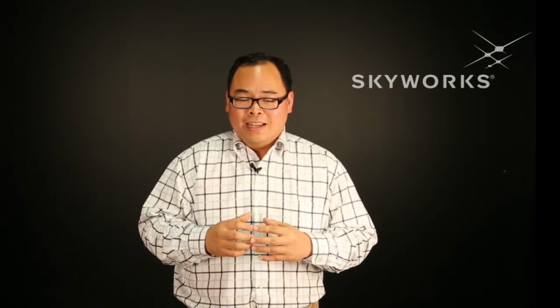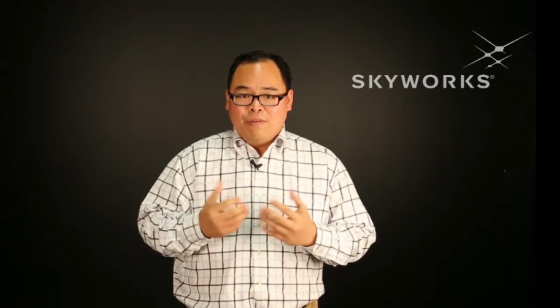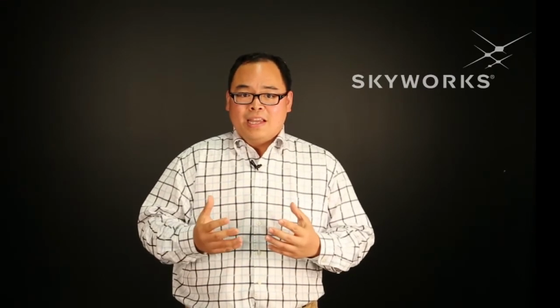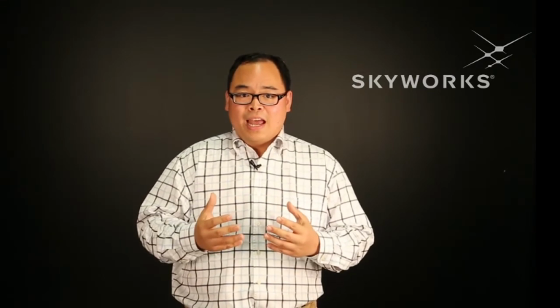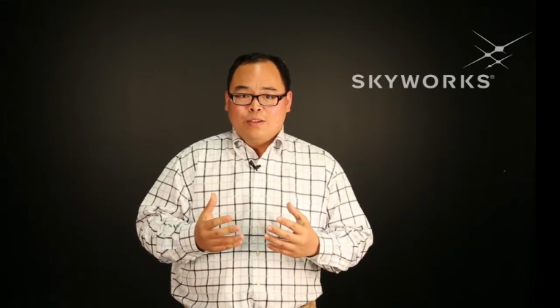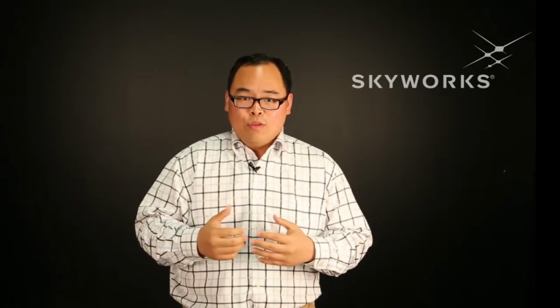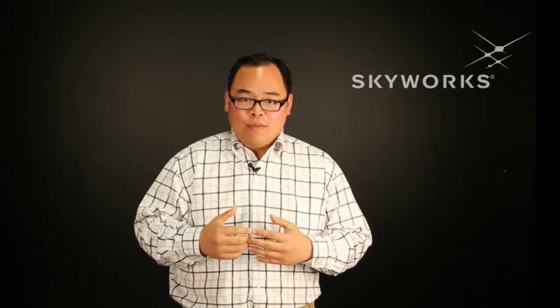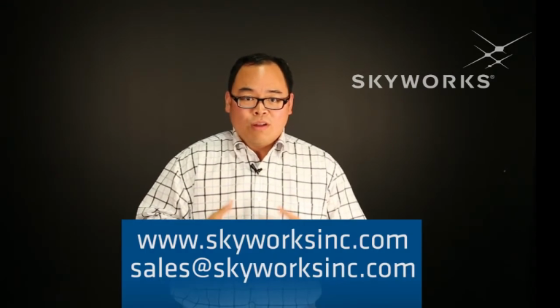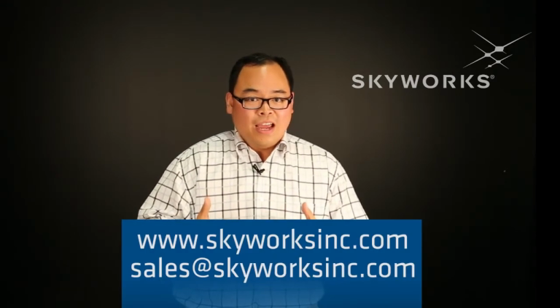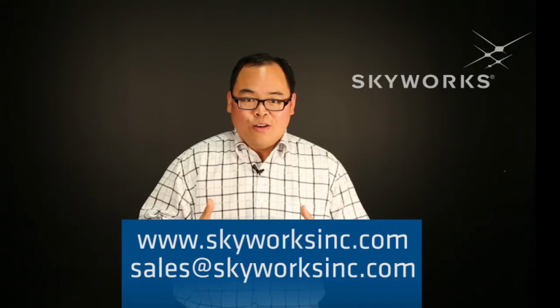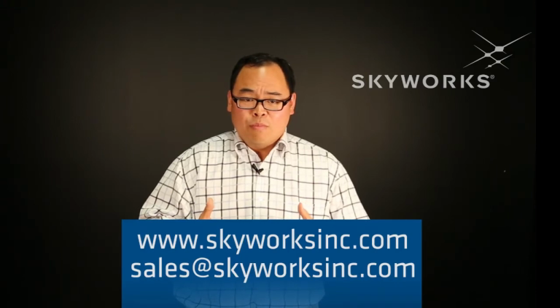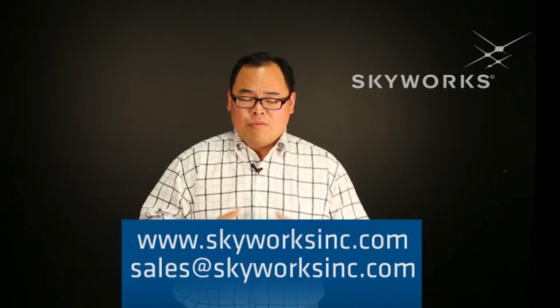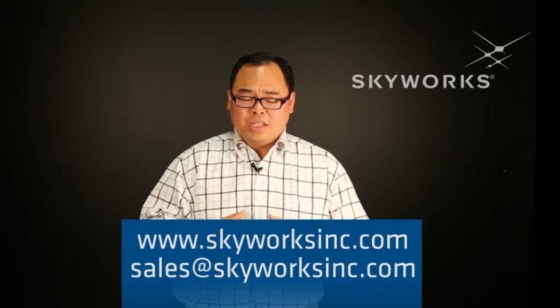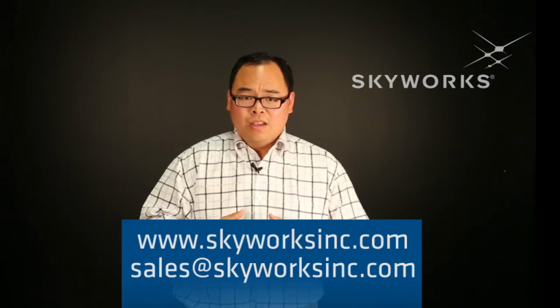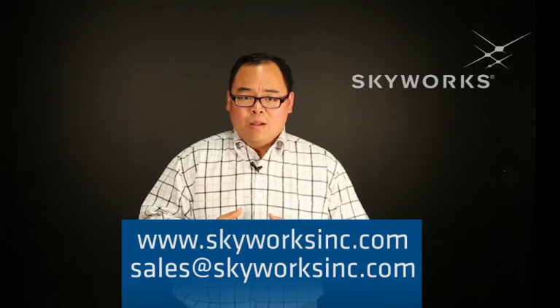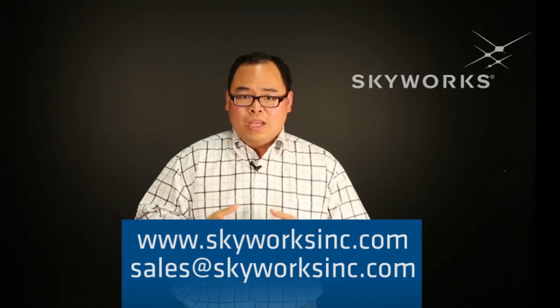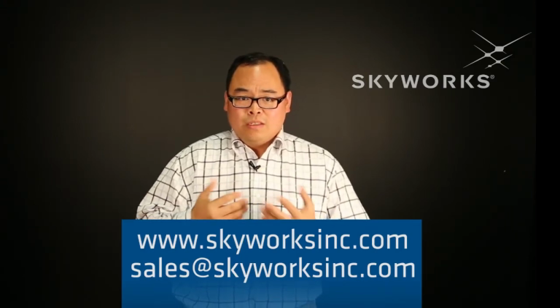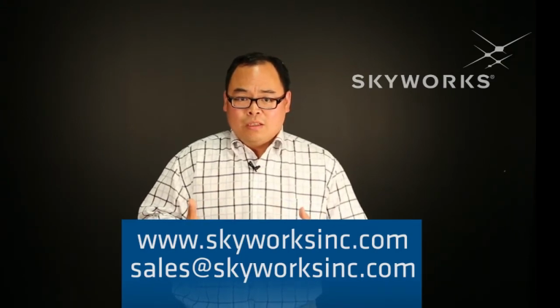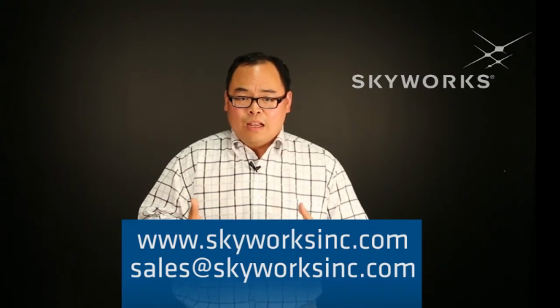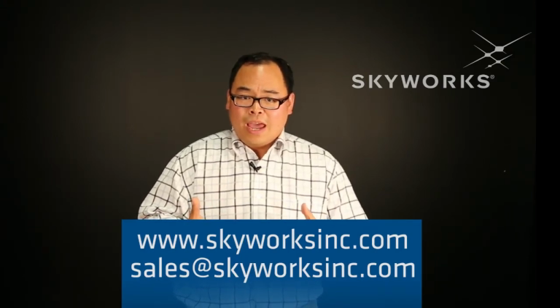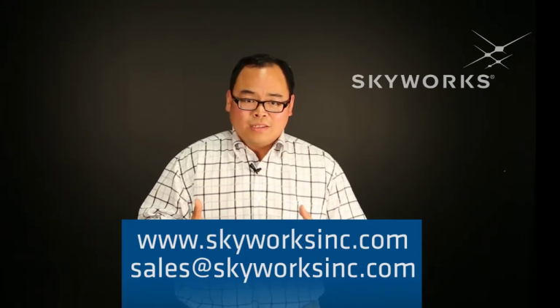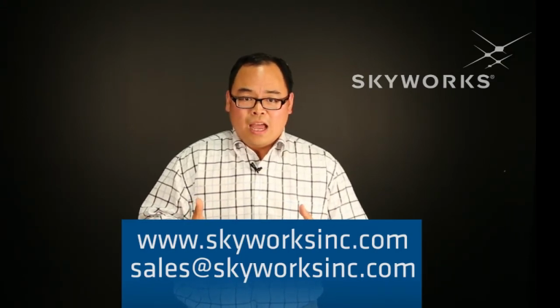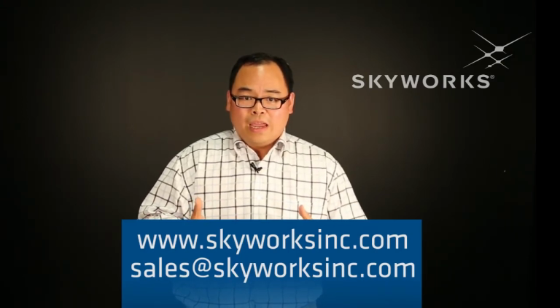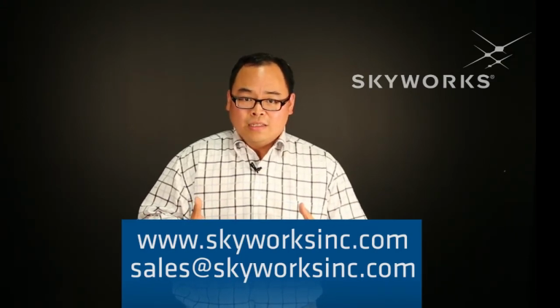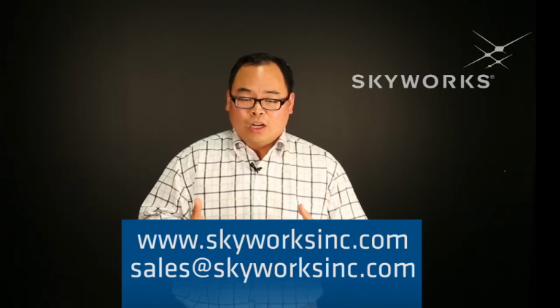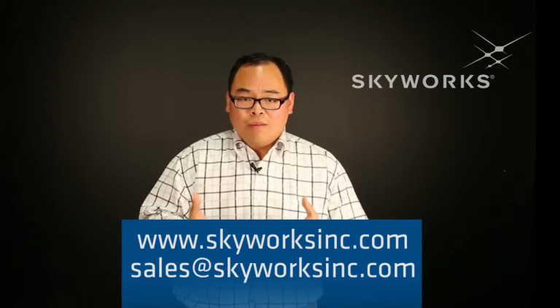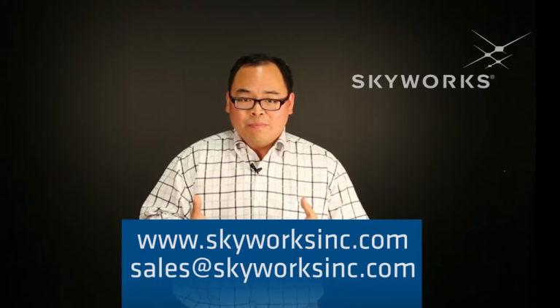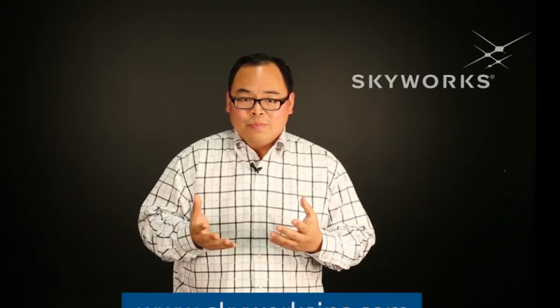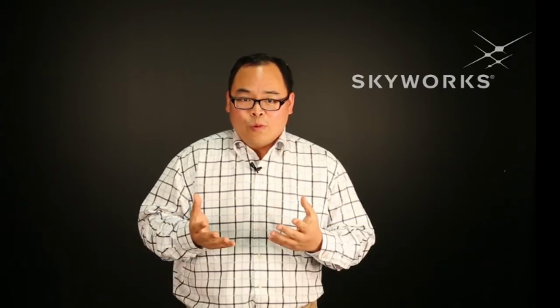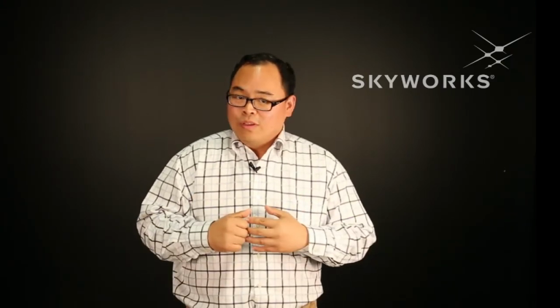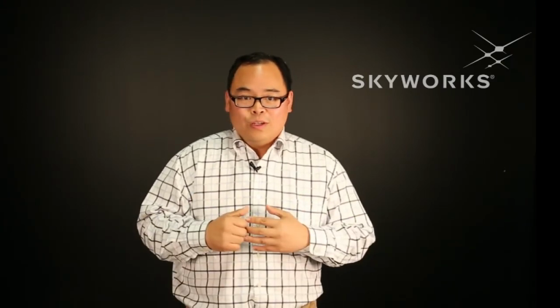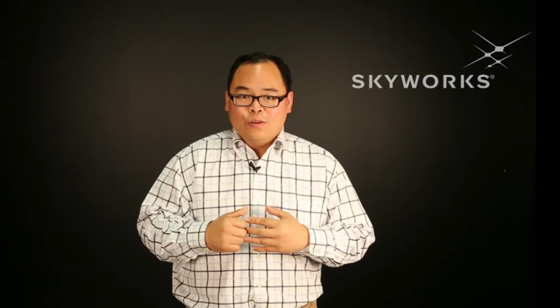Having said that, if you want to find out more information, please take a look at skyworksinc.com. Thank you all.